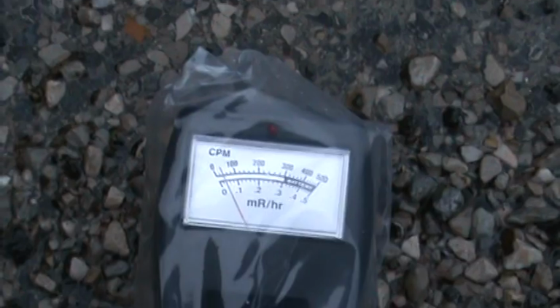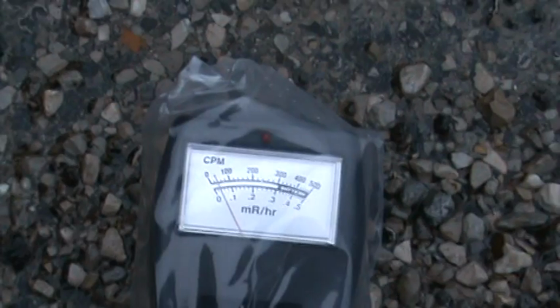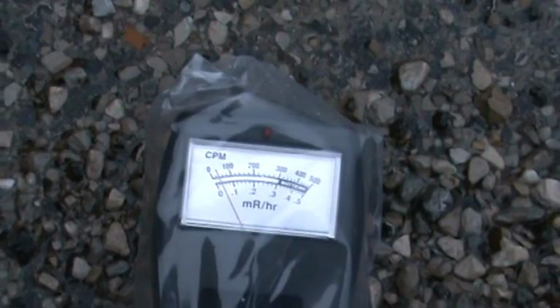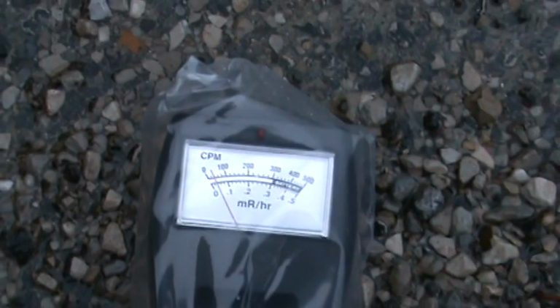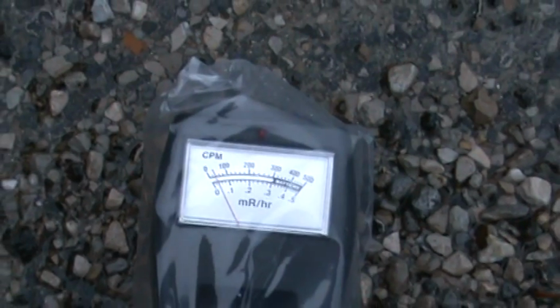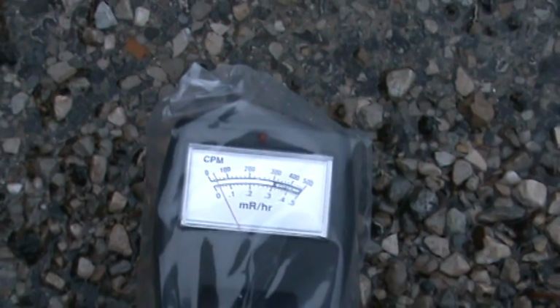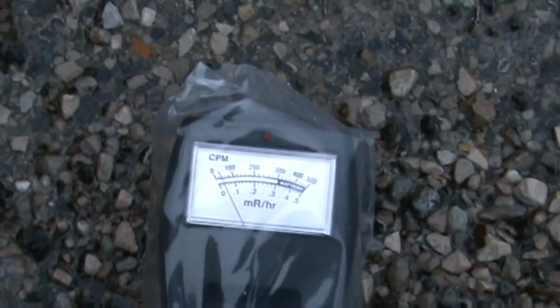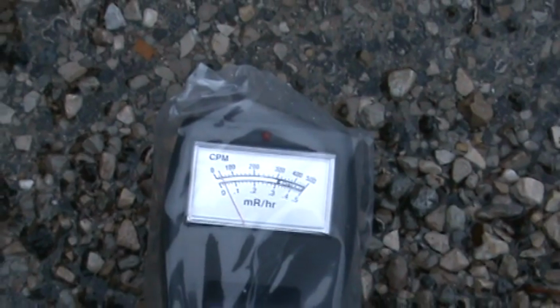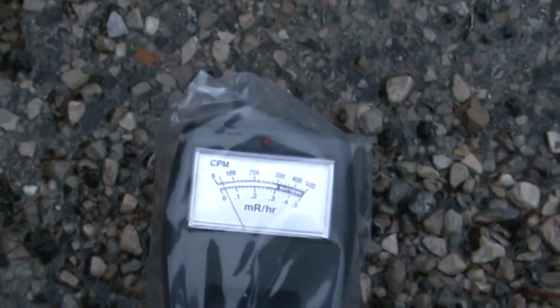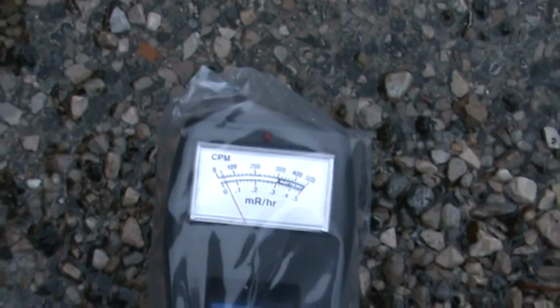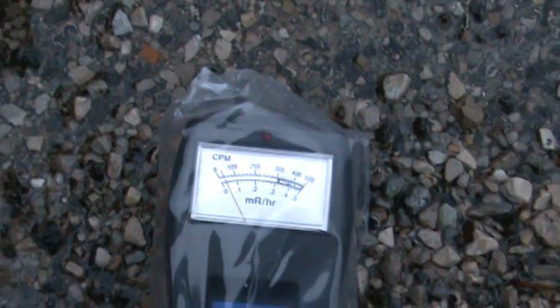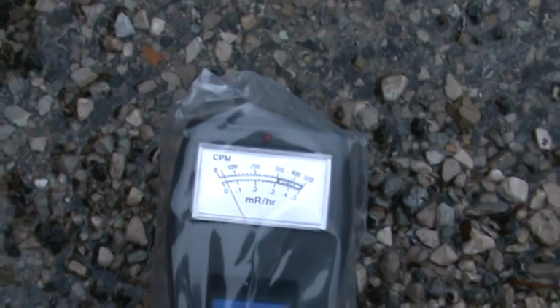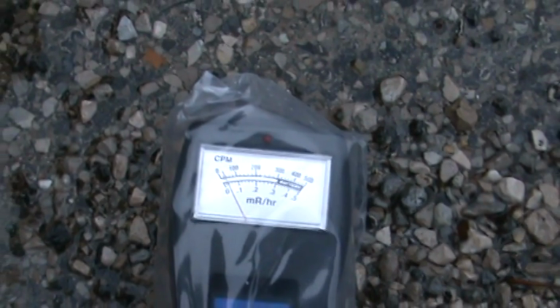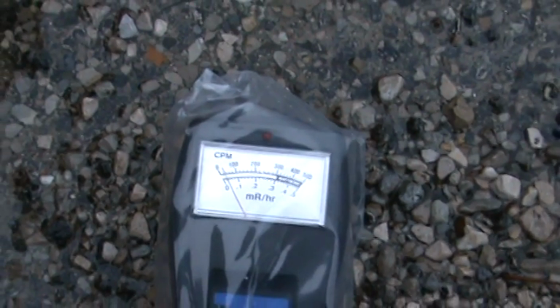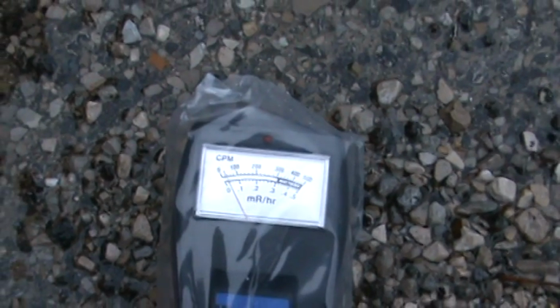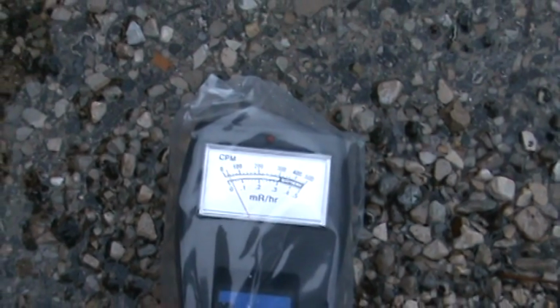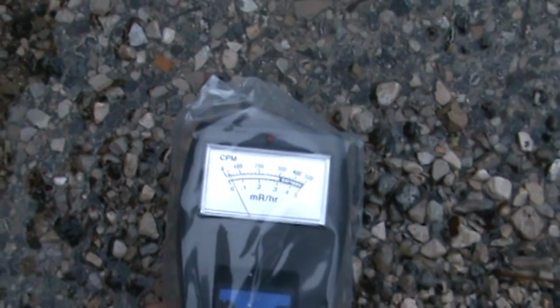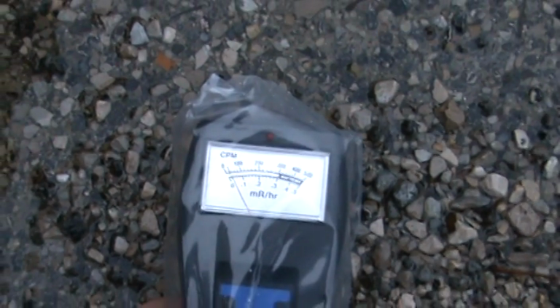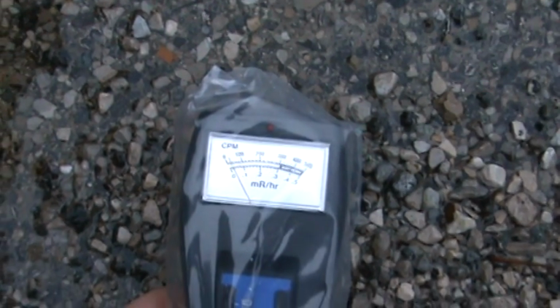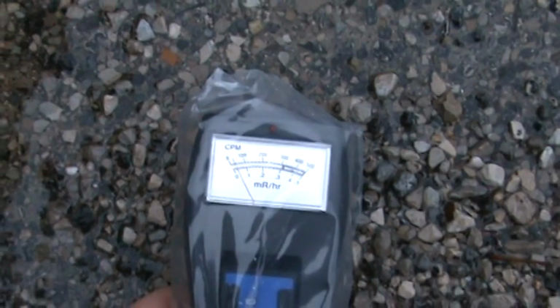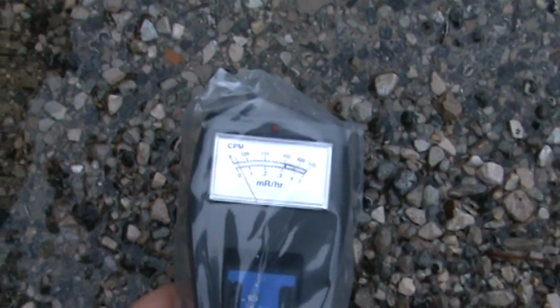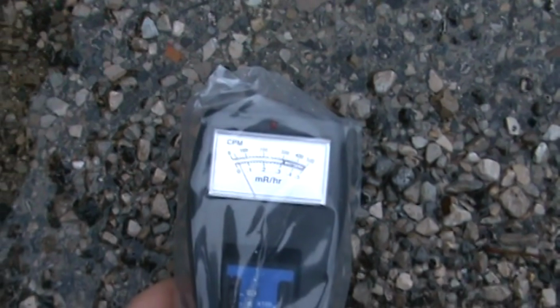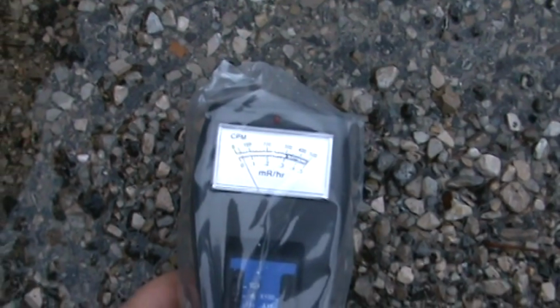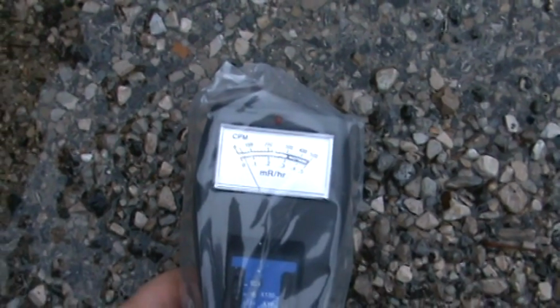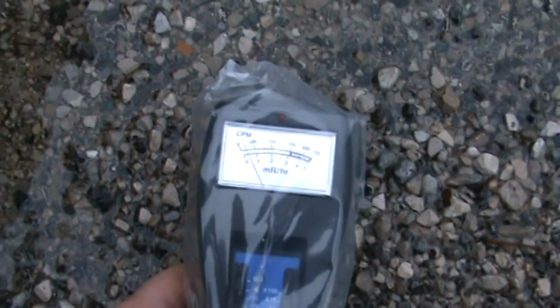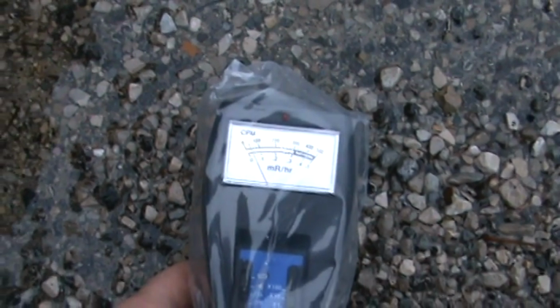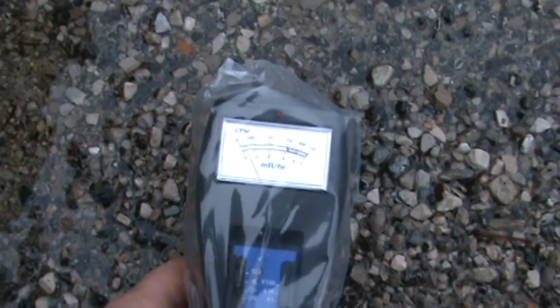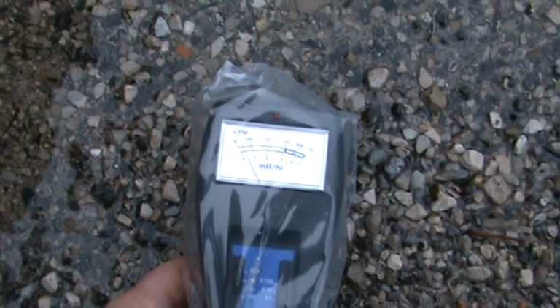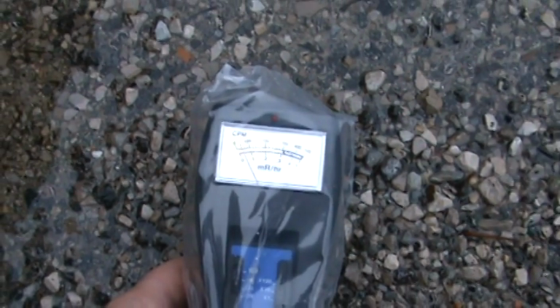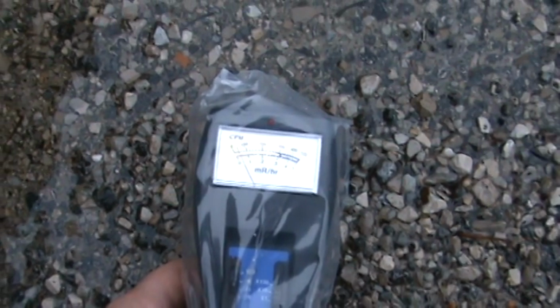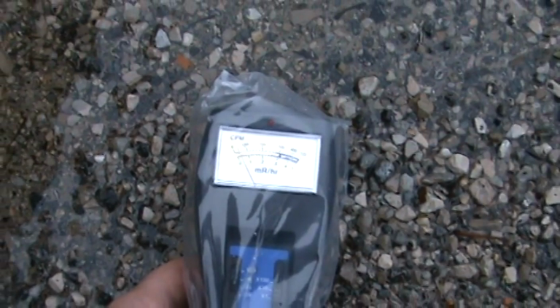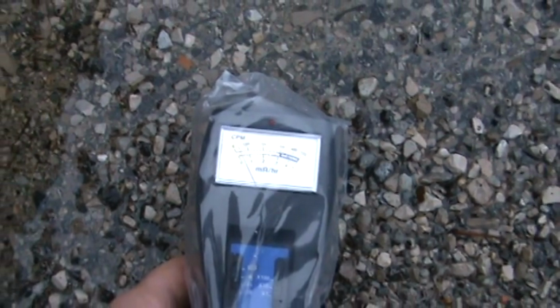The plastic baggie I have on the monitor floor would stop alpha.